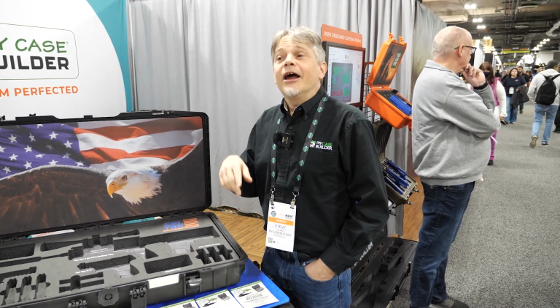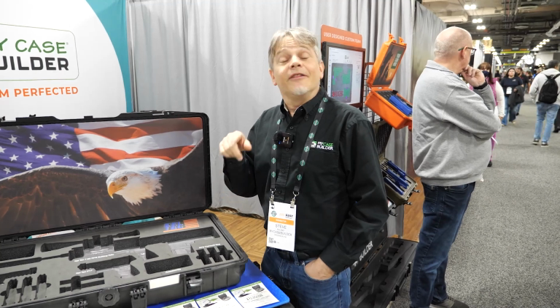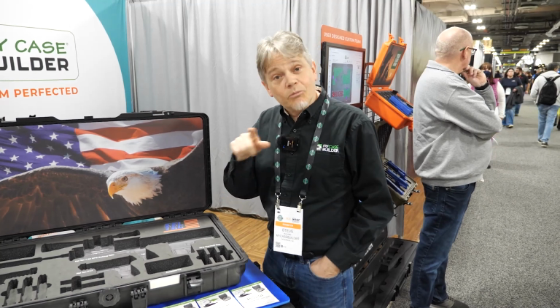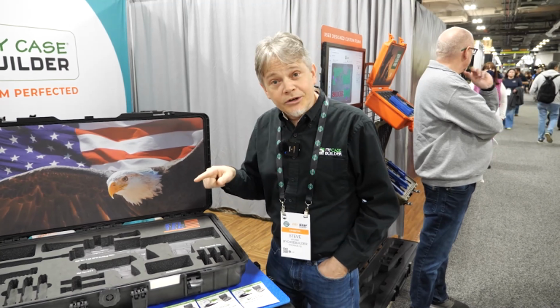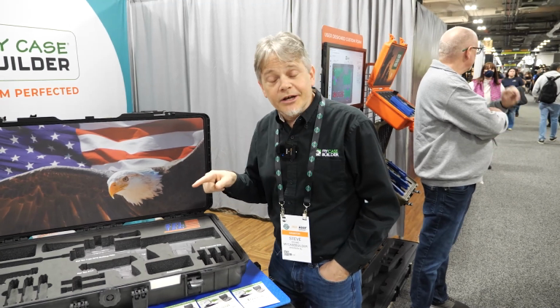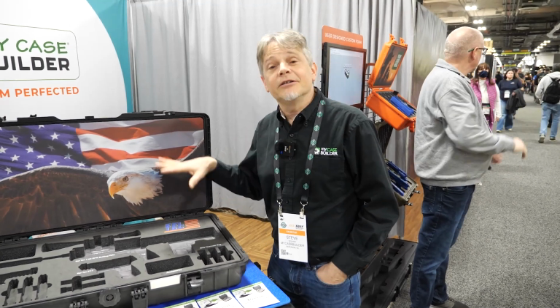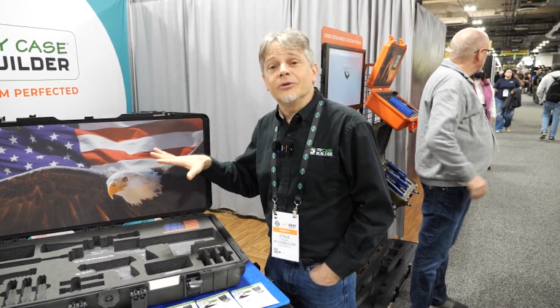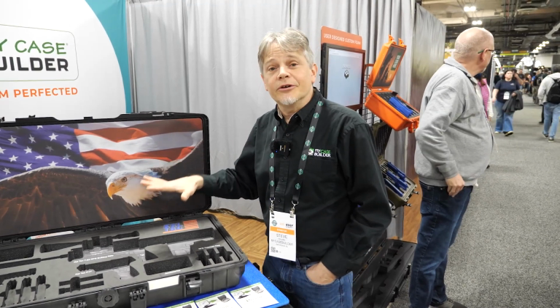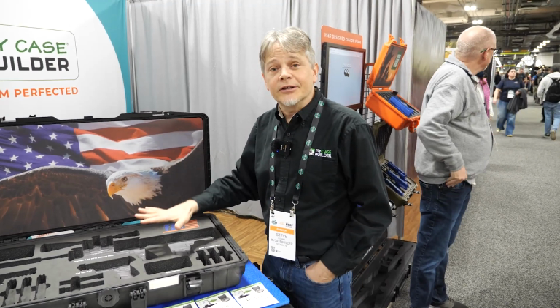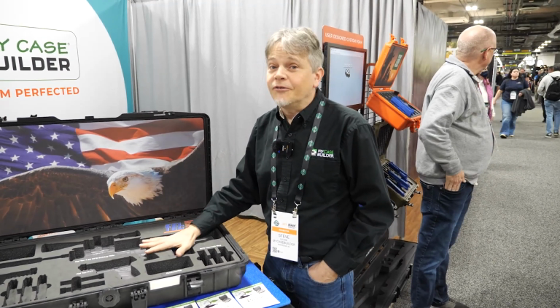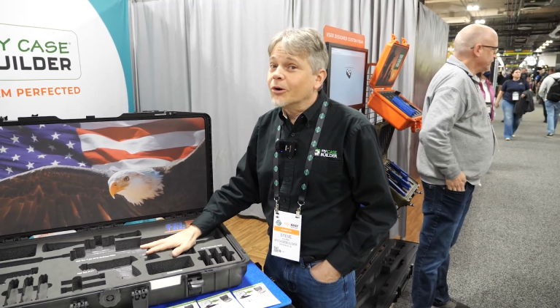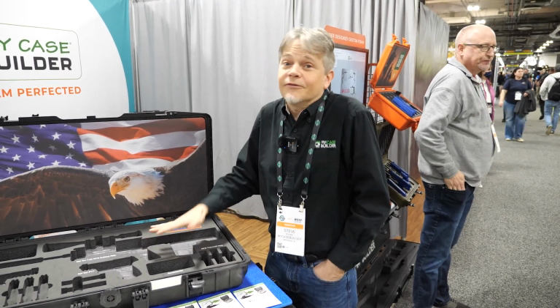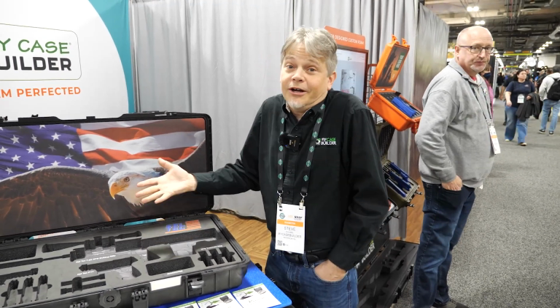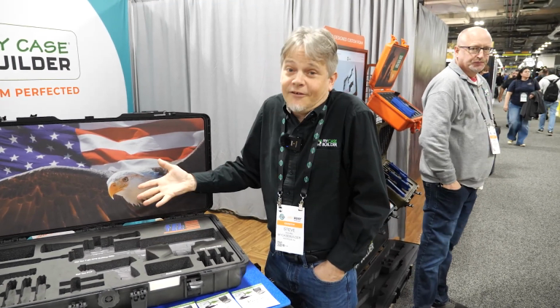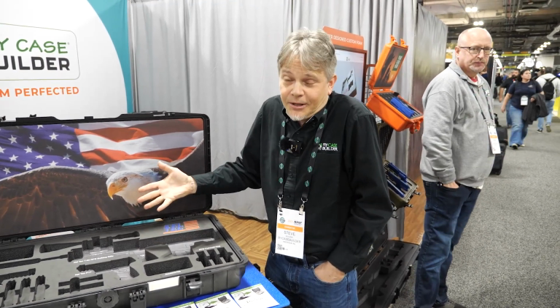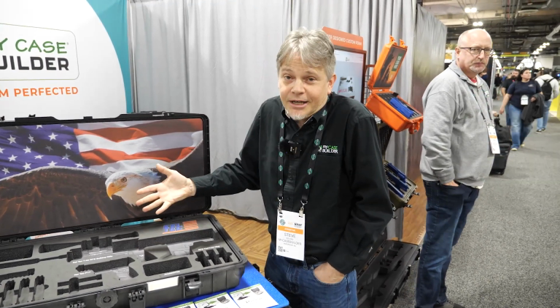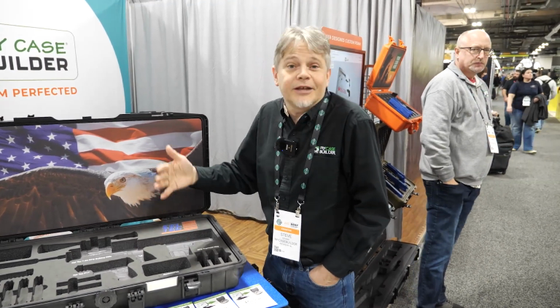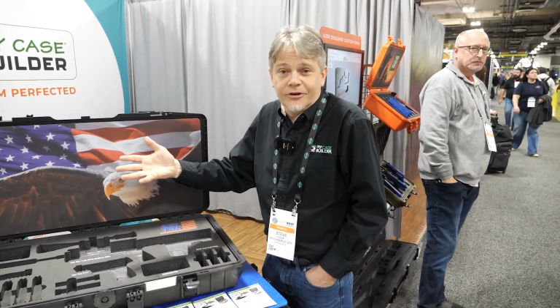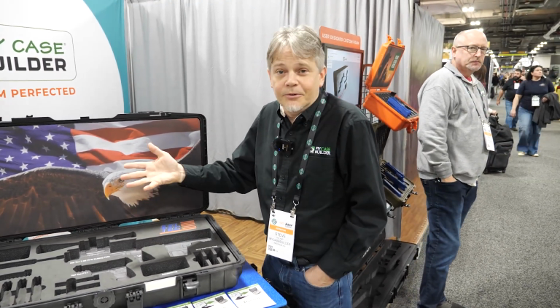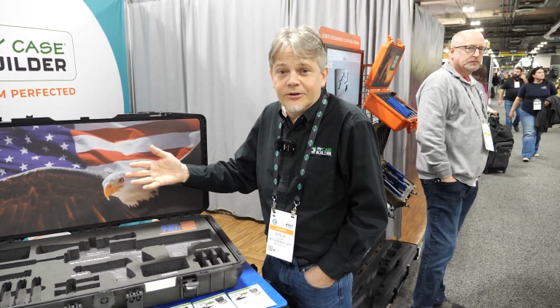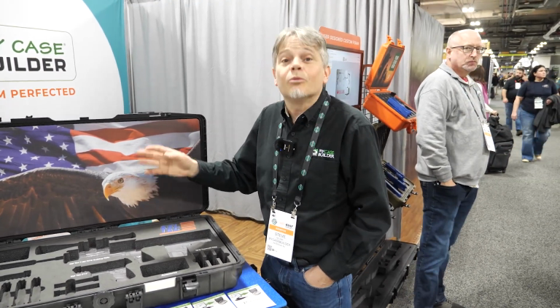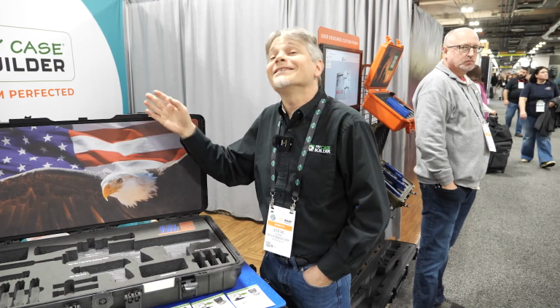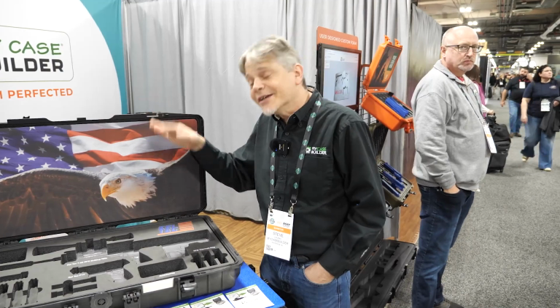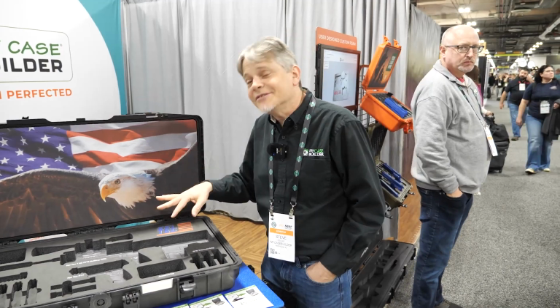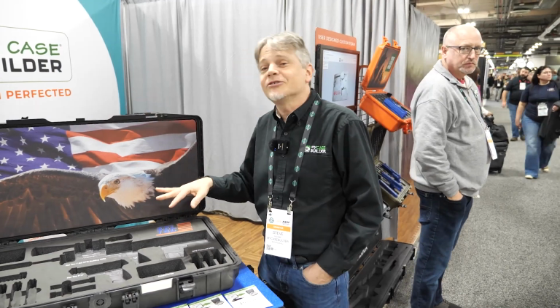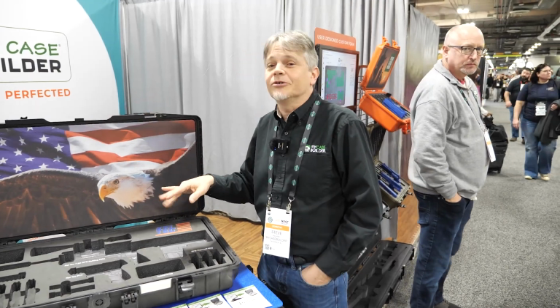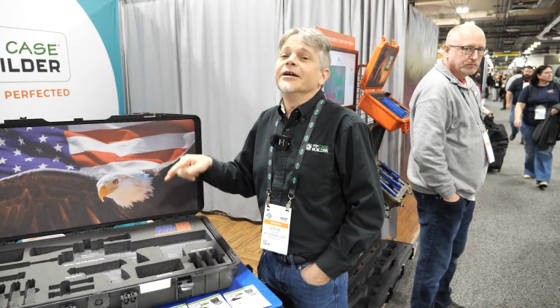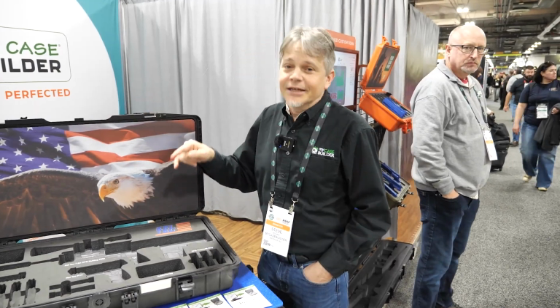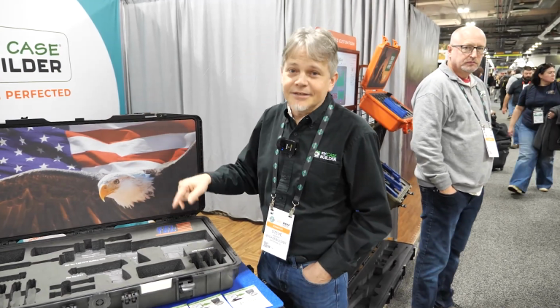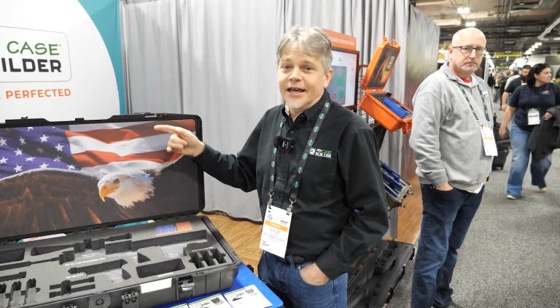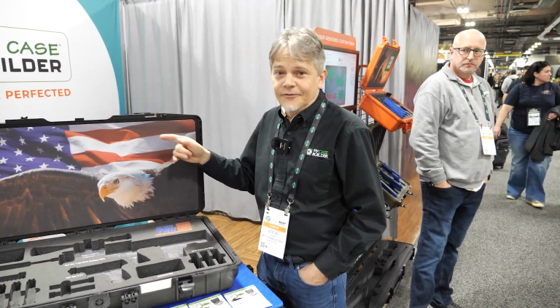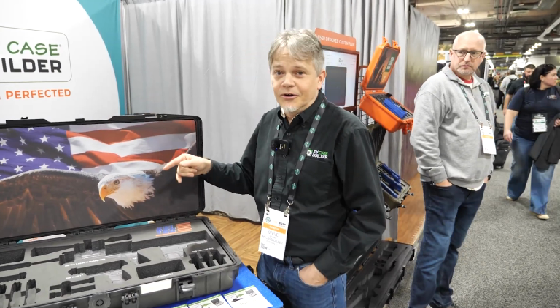And when you're done, you either get the foam only — if you already have a Pelican case or other brand — or we sell the cases too, the case and the foam.